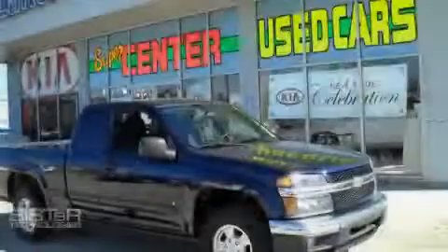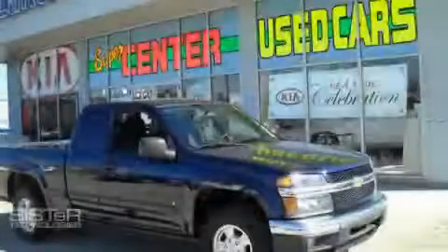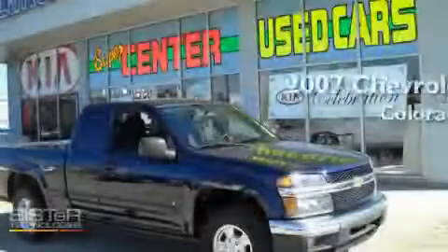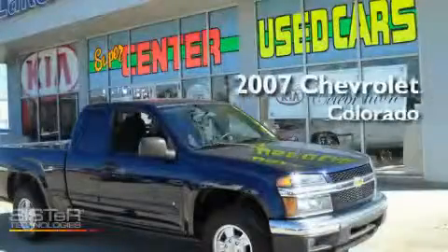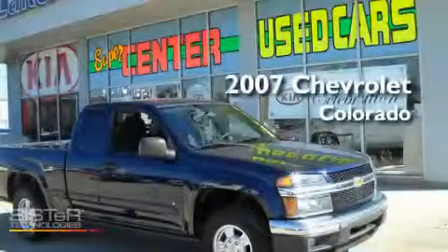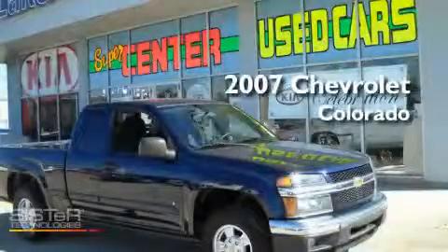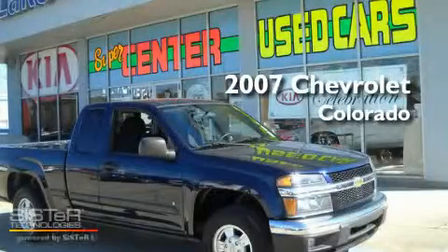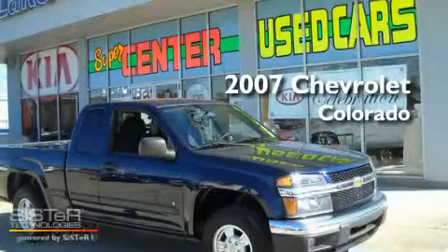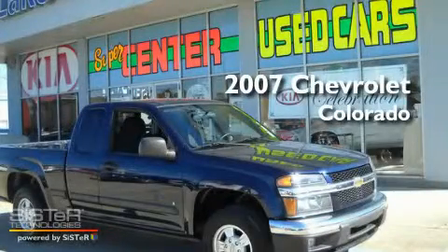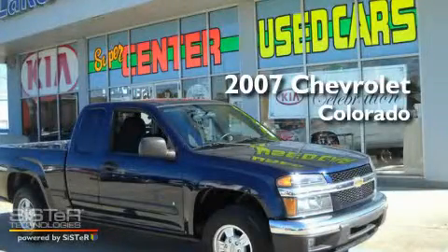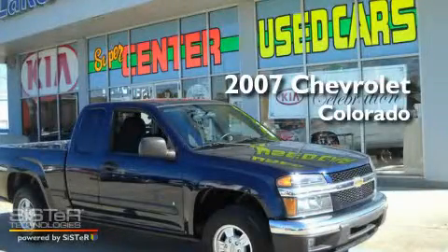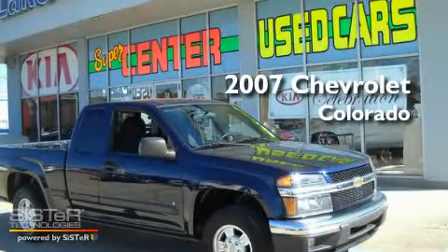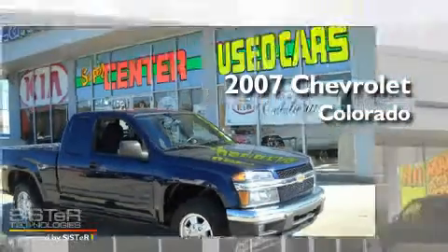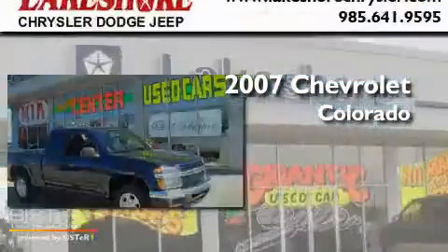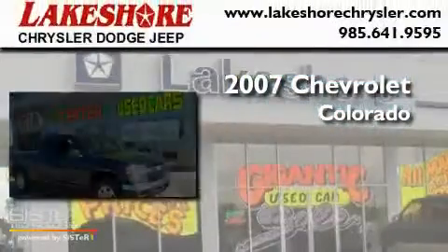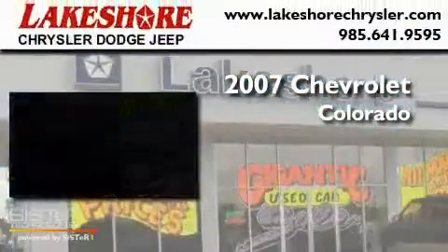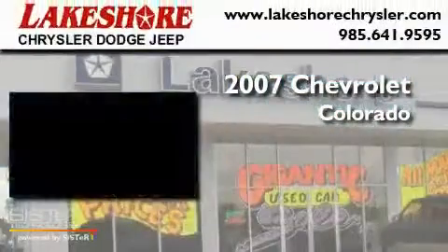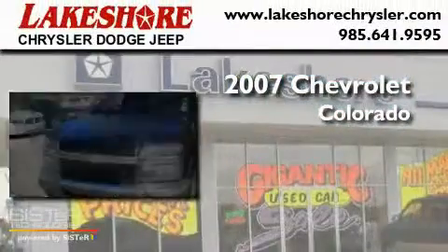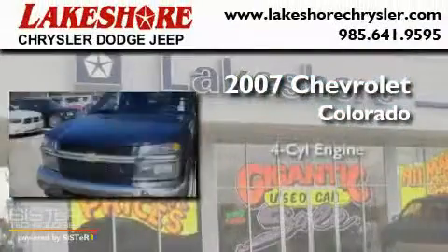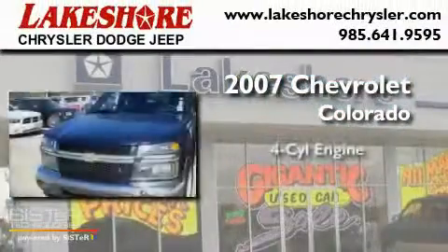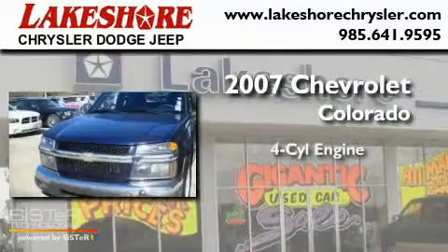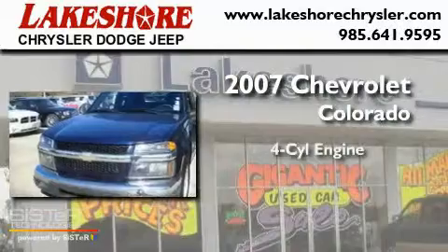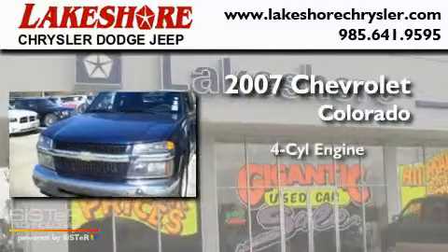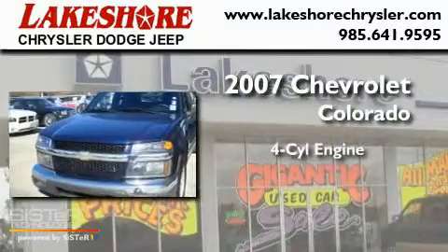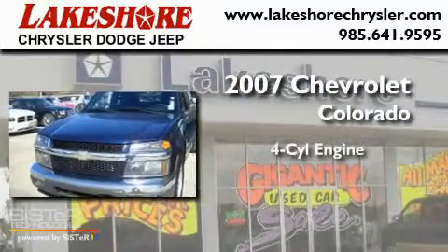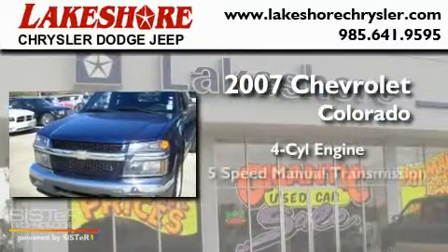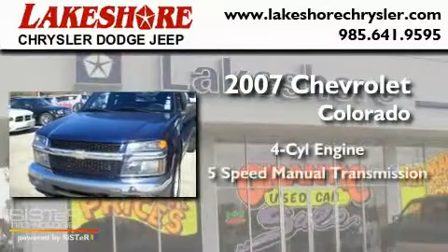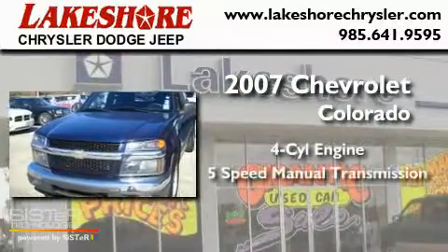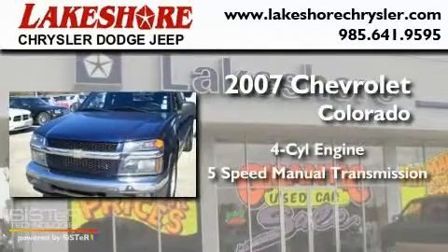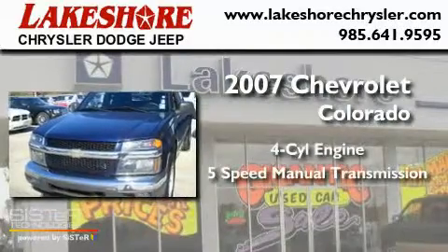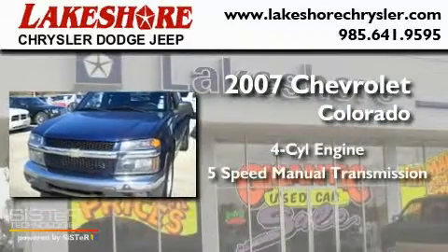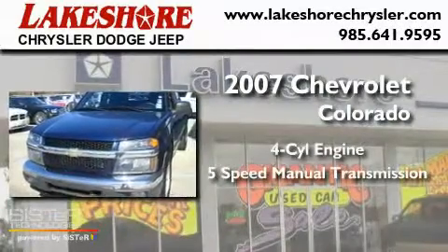This is a 2007 Chevrolet Colorado. It has a four-cylinder engine and a five-speed manual transmission.